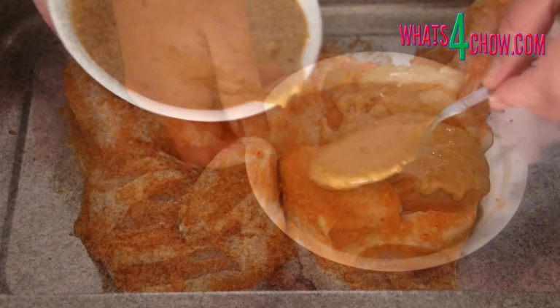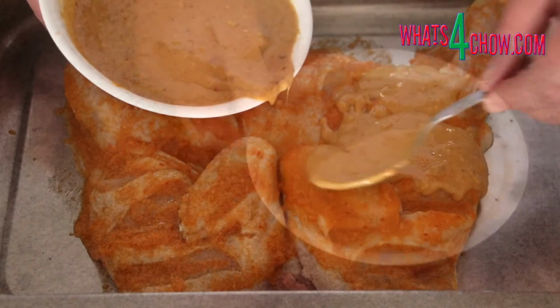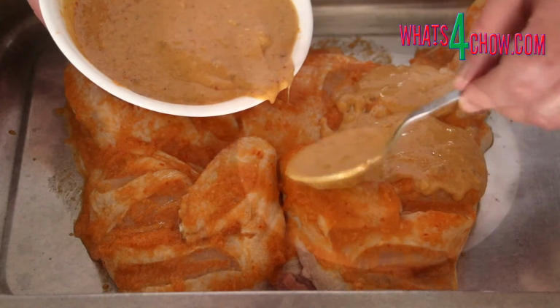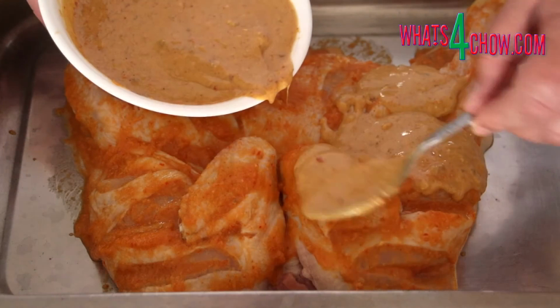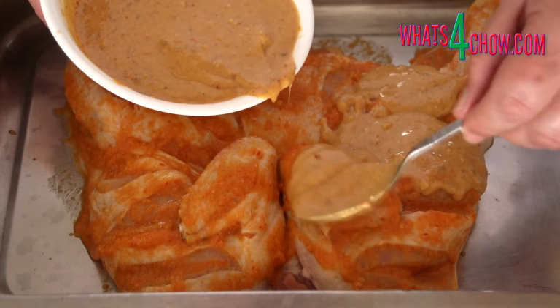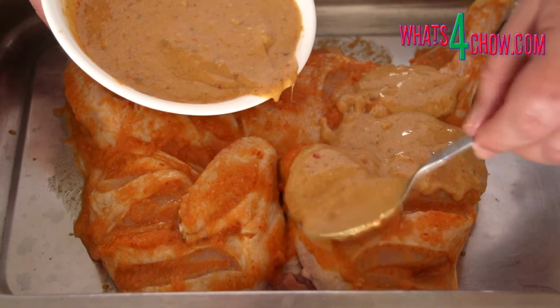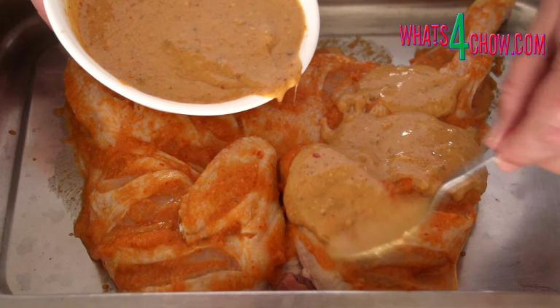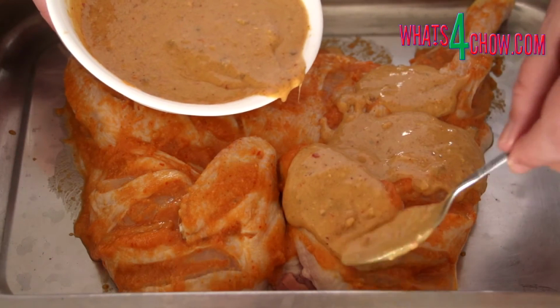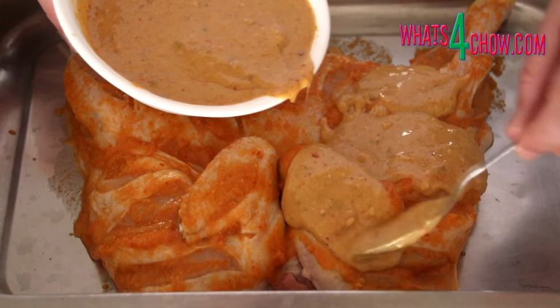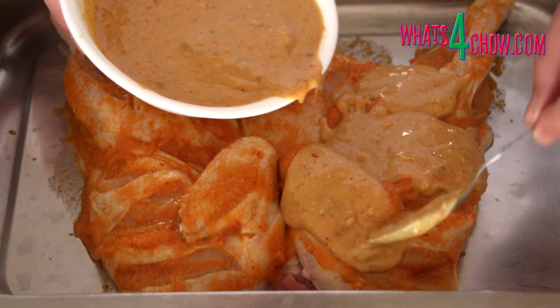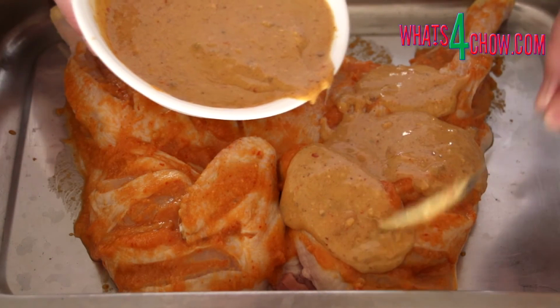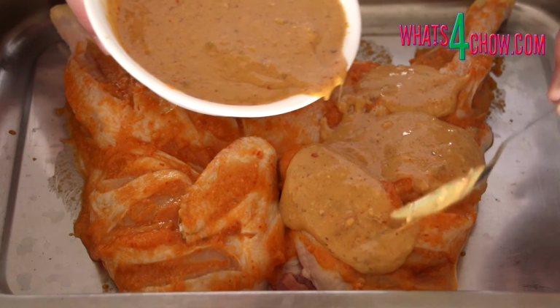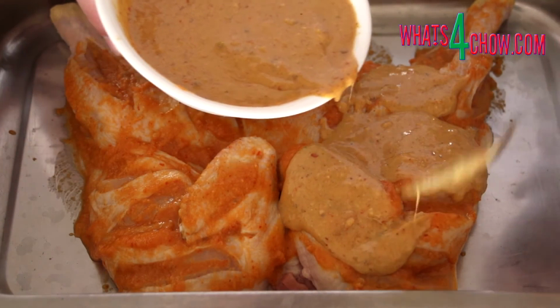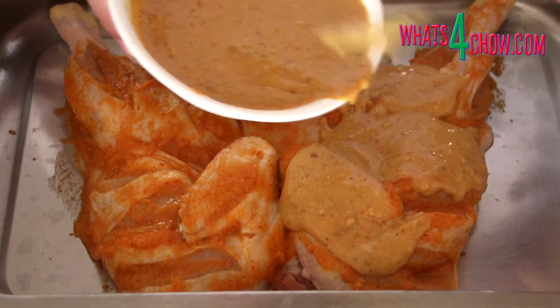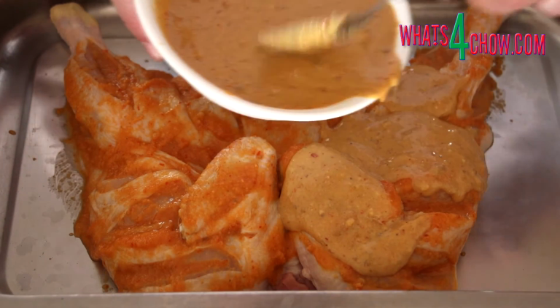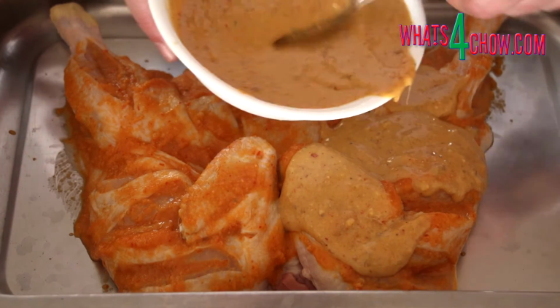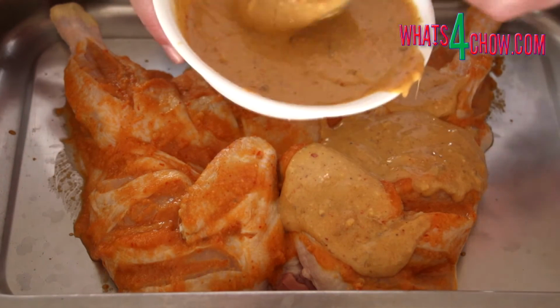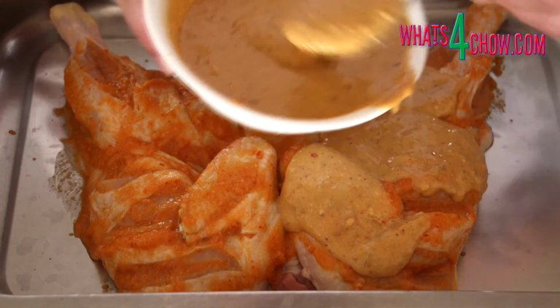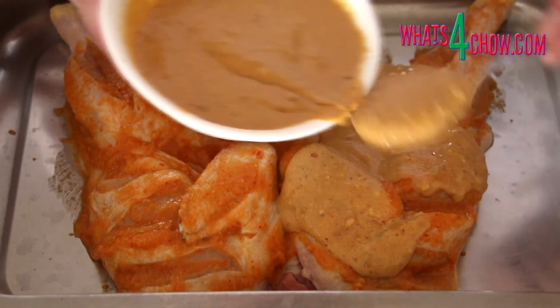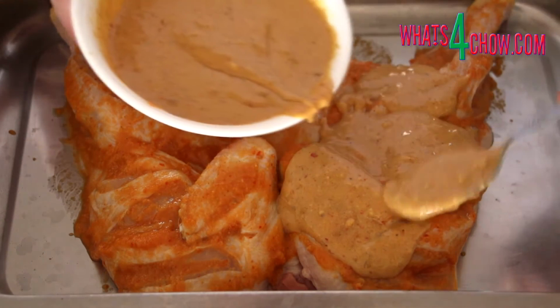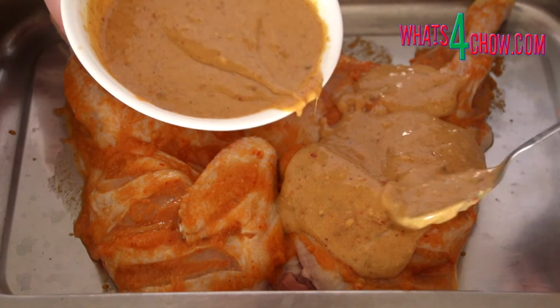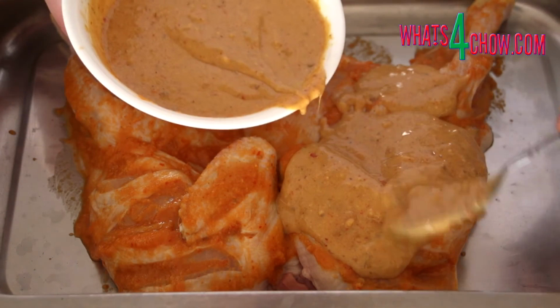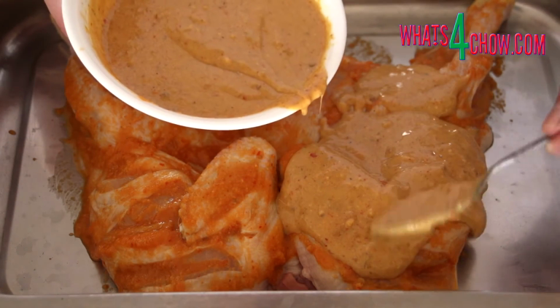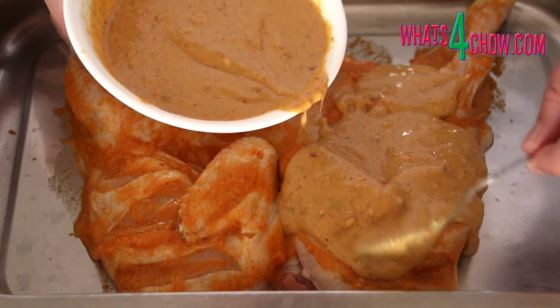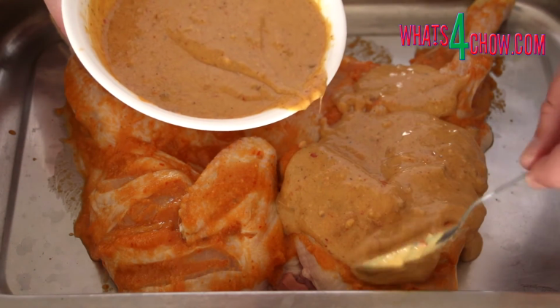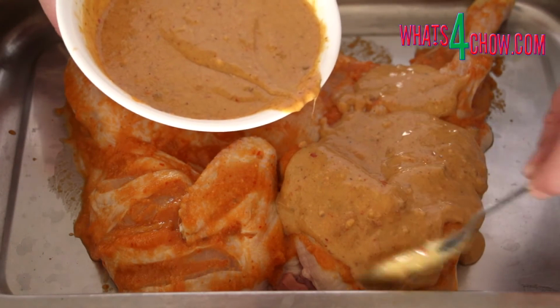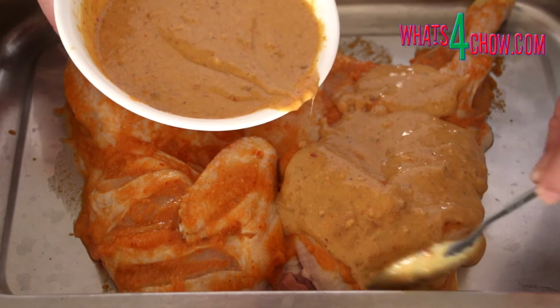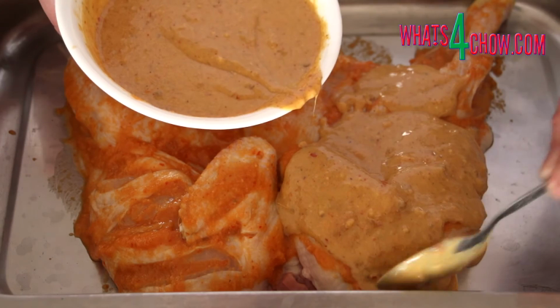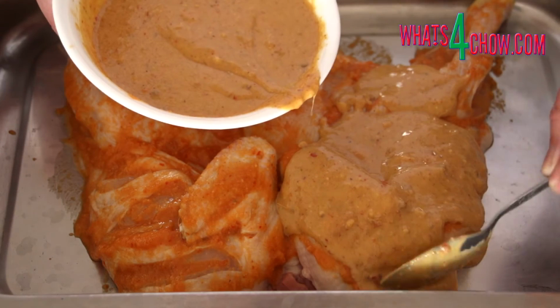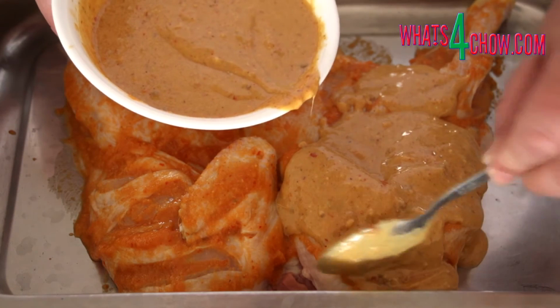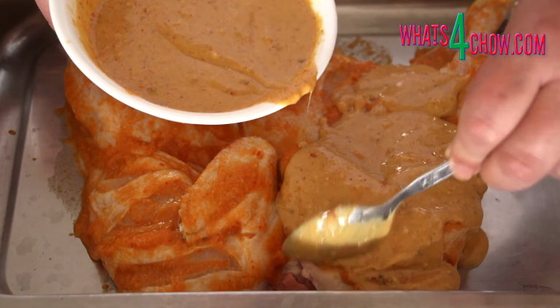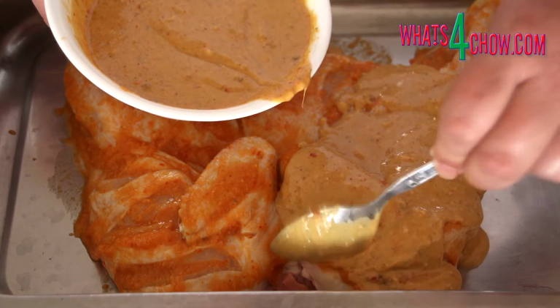Spoon this mixture over the chicken, then allow this to marinate in your refrigerator for 6 hours.